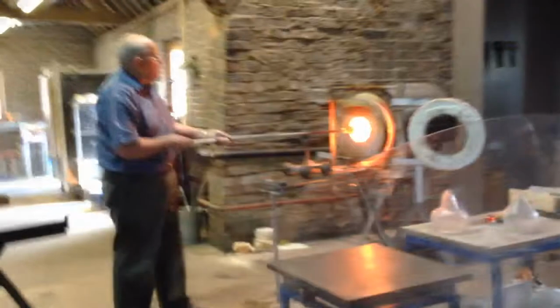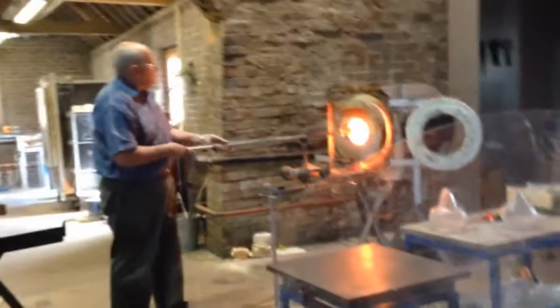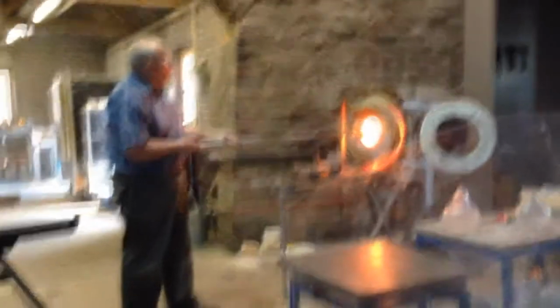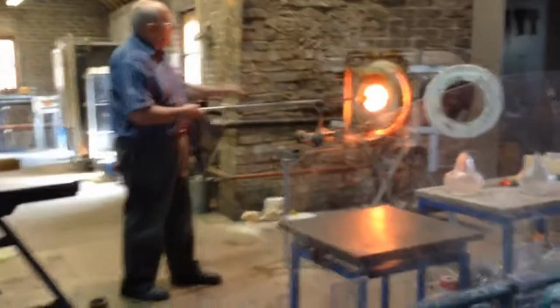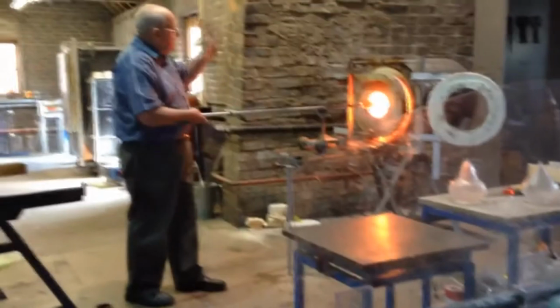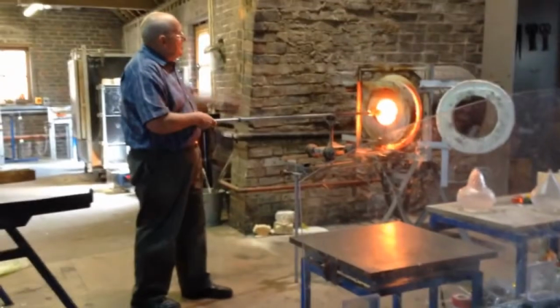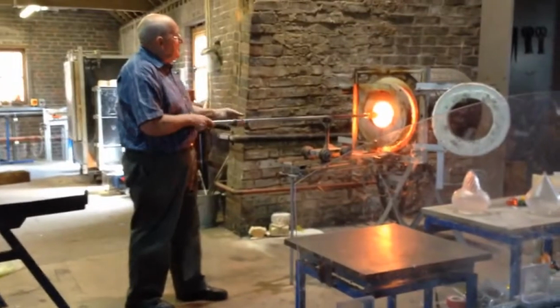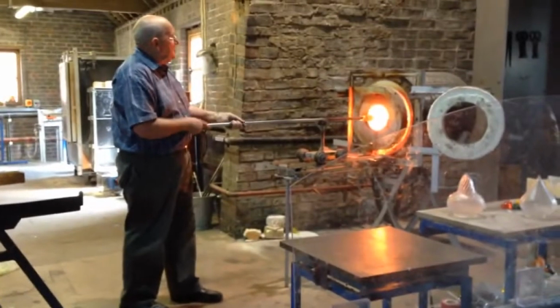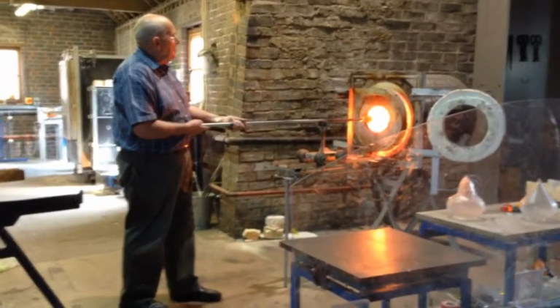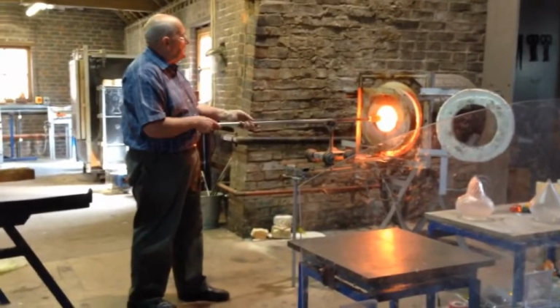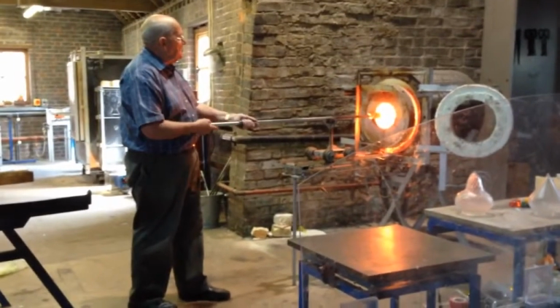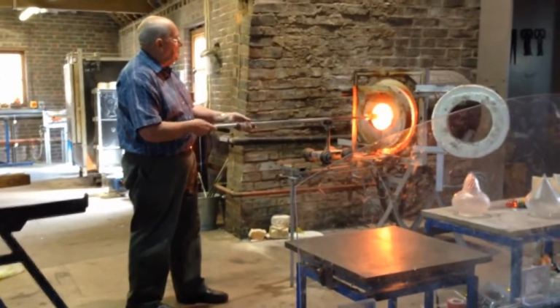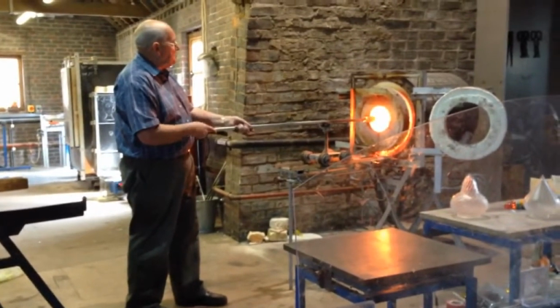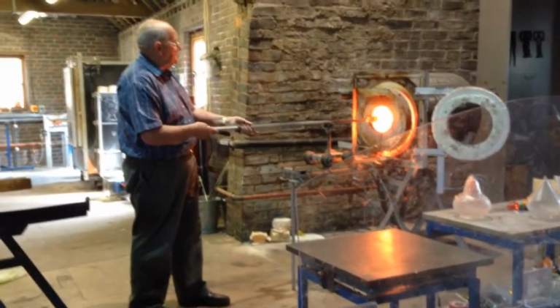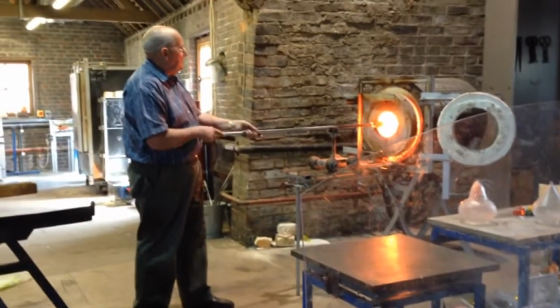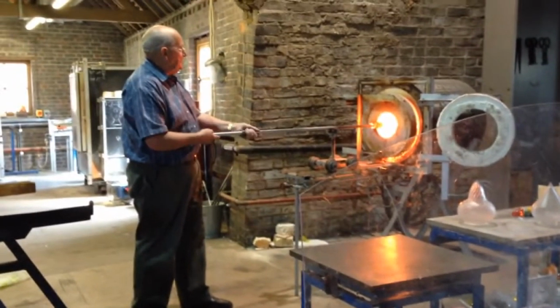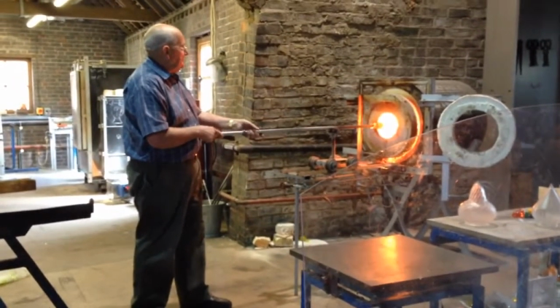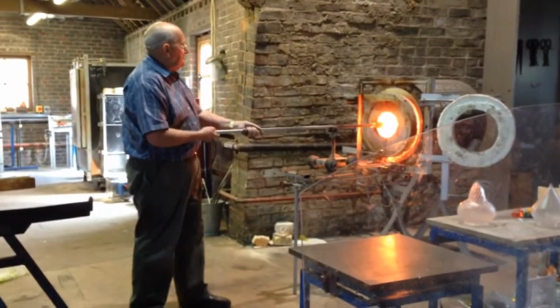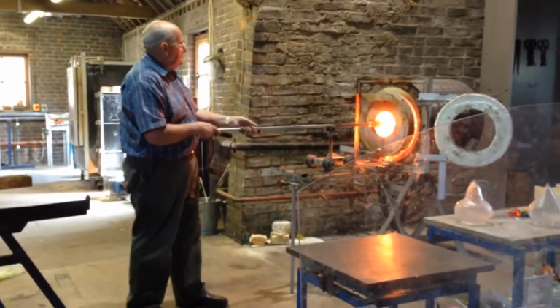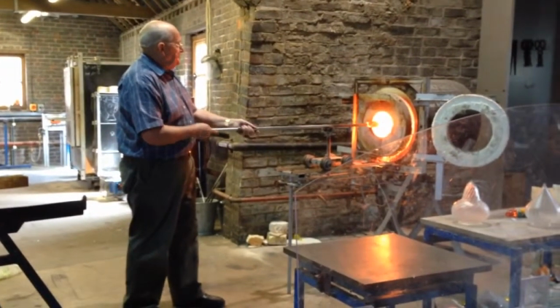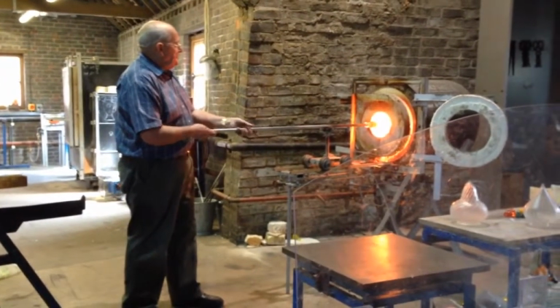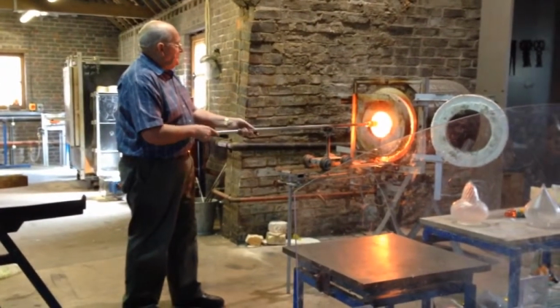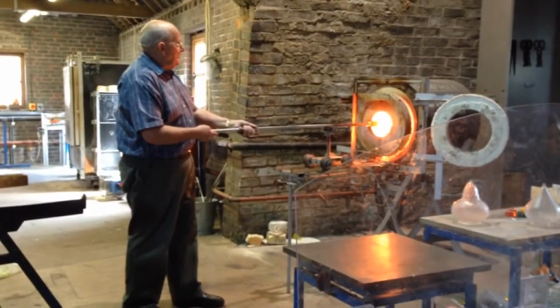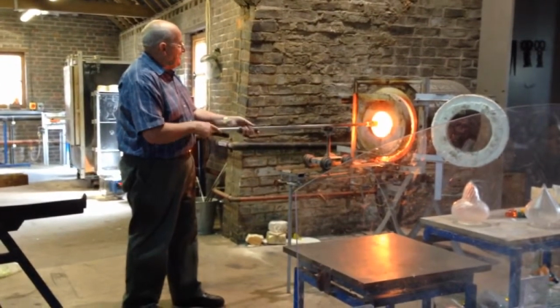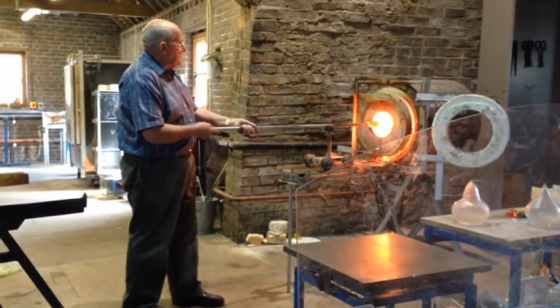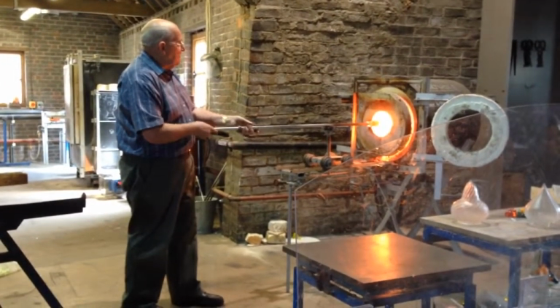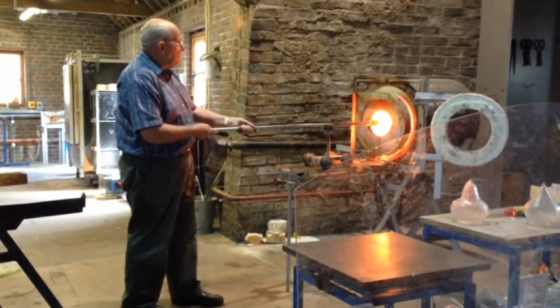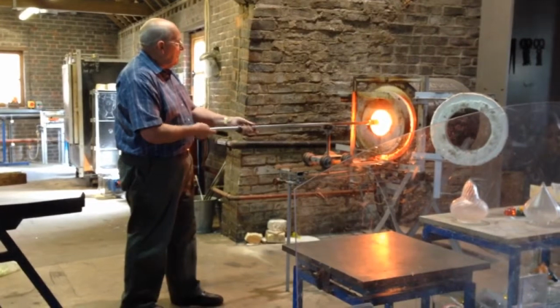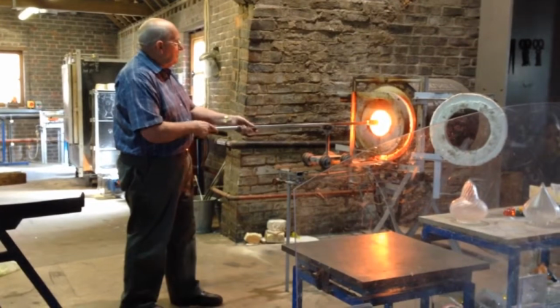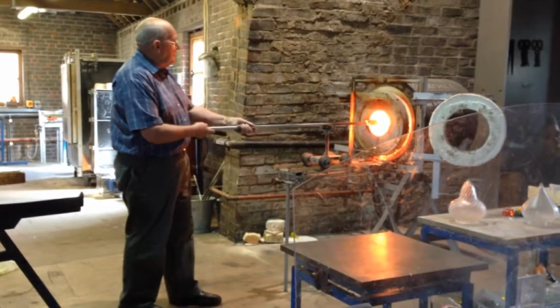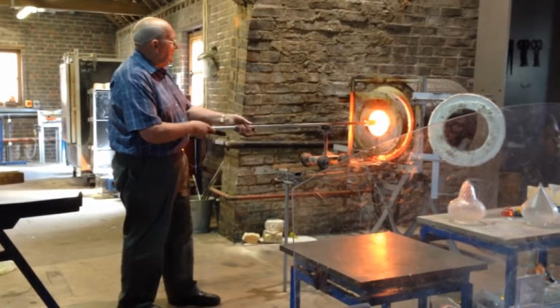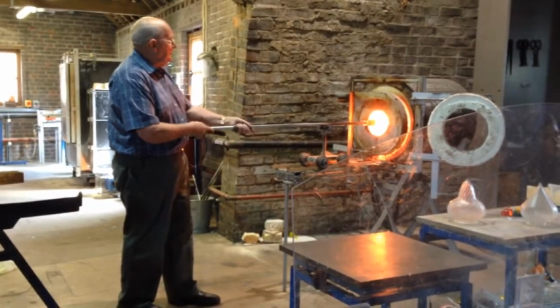I start shaping the base of the piece and I'm satisfied, I blow to begin off.